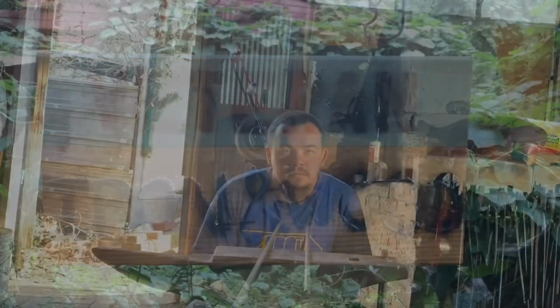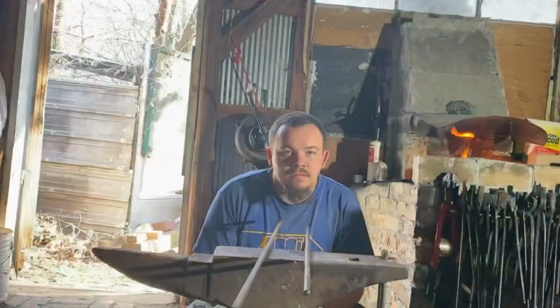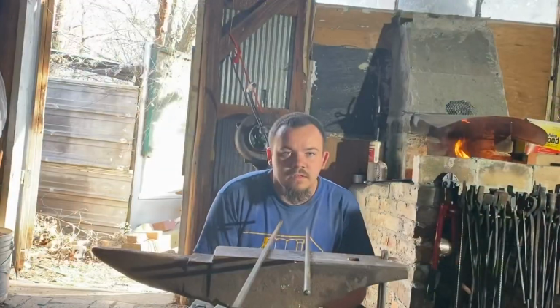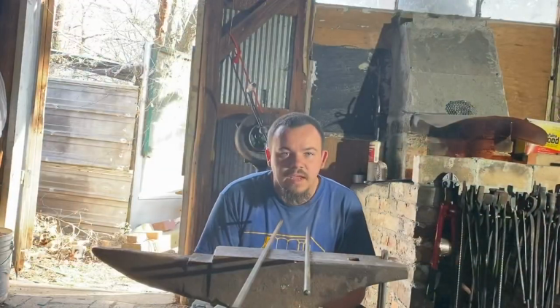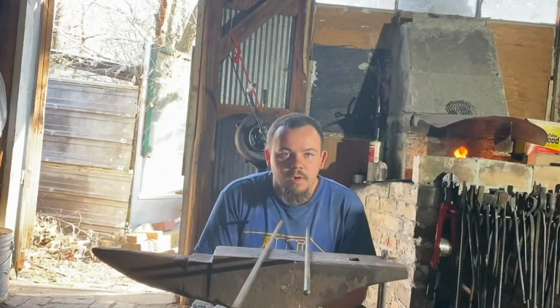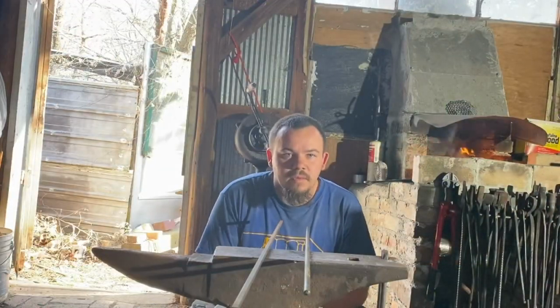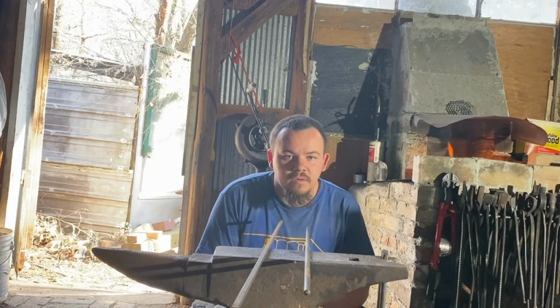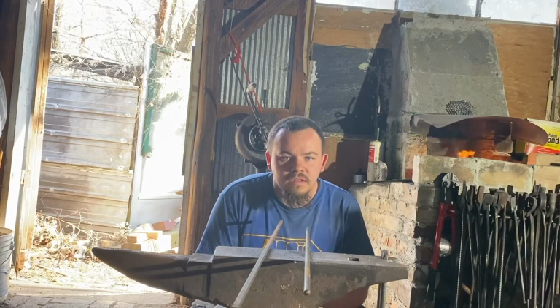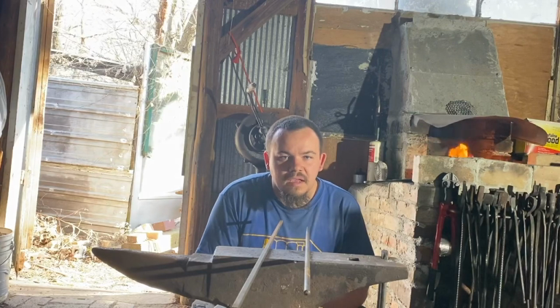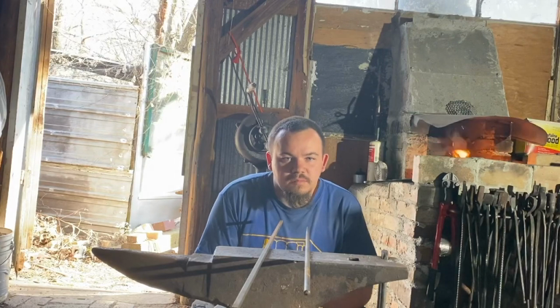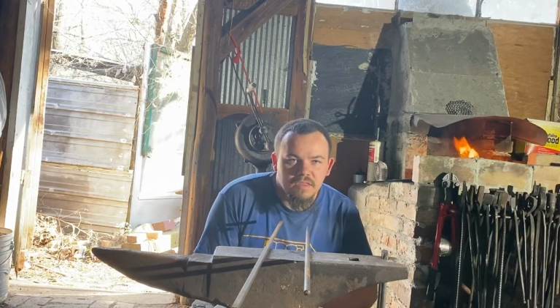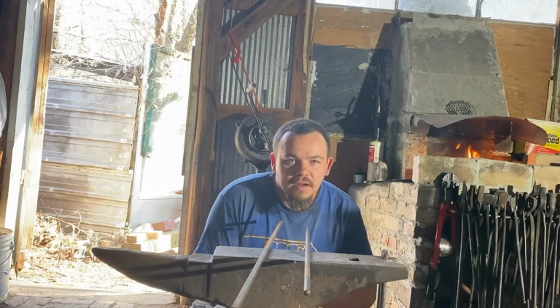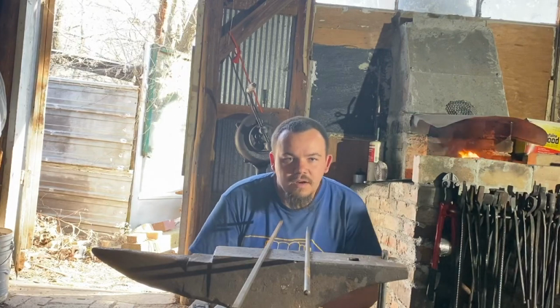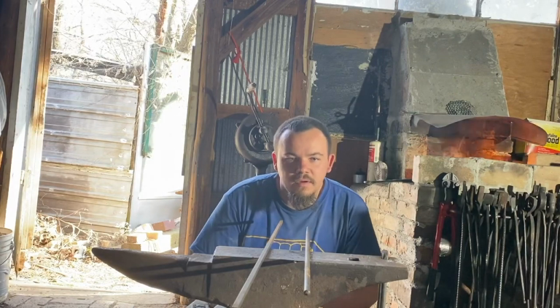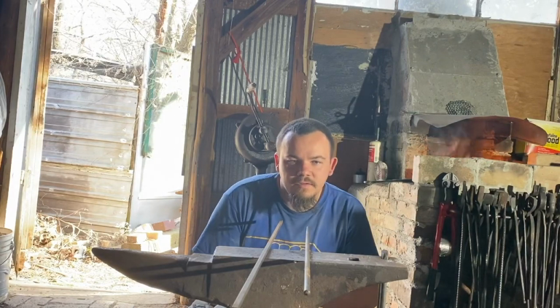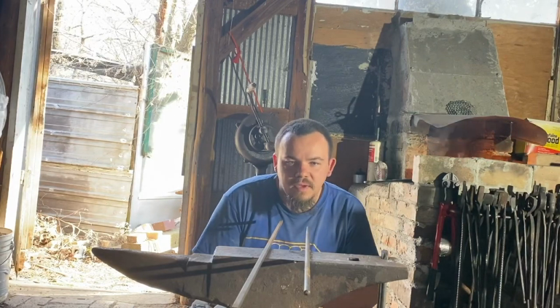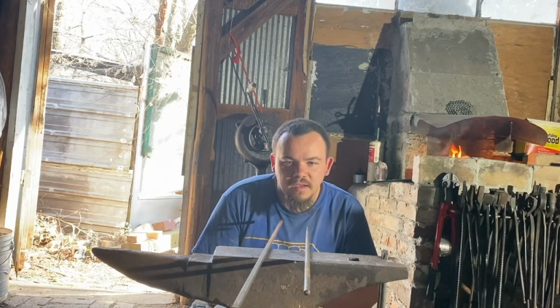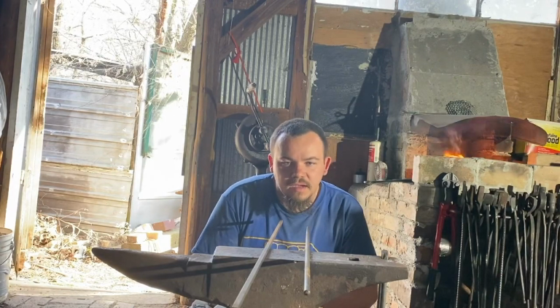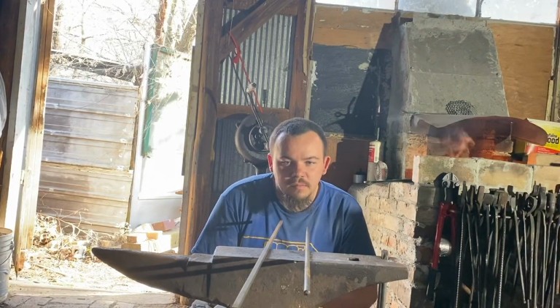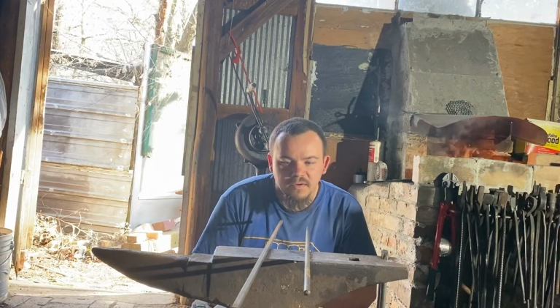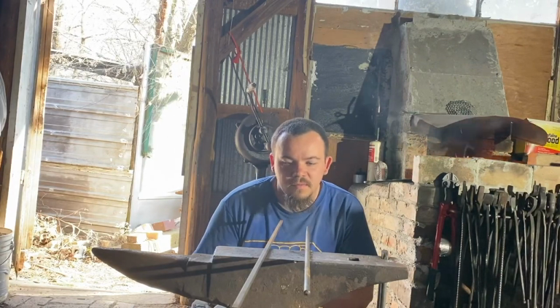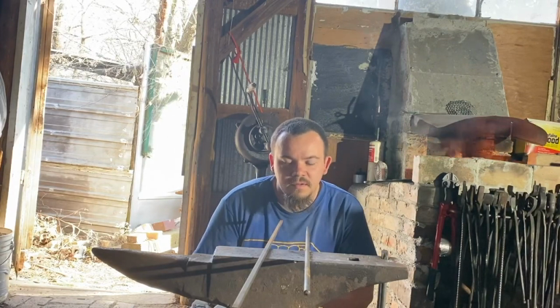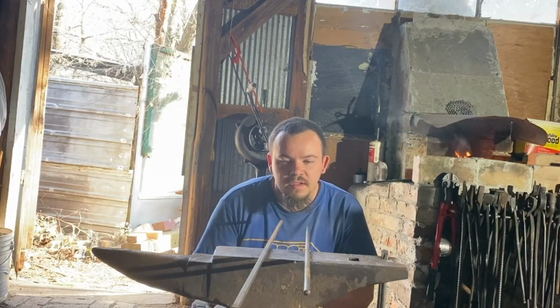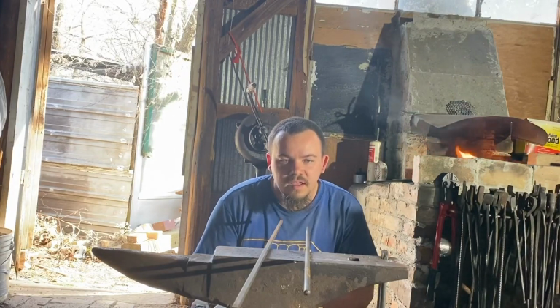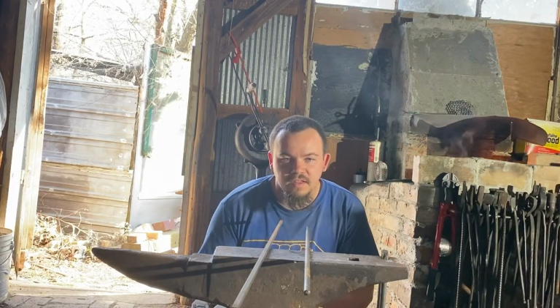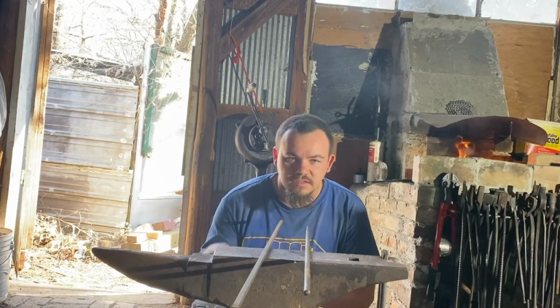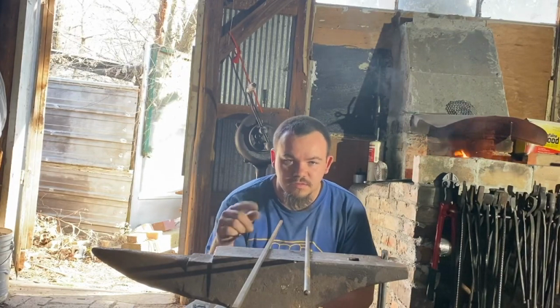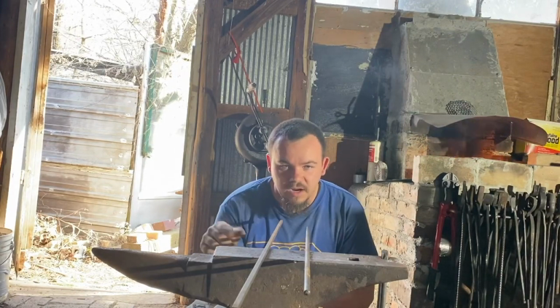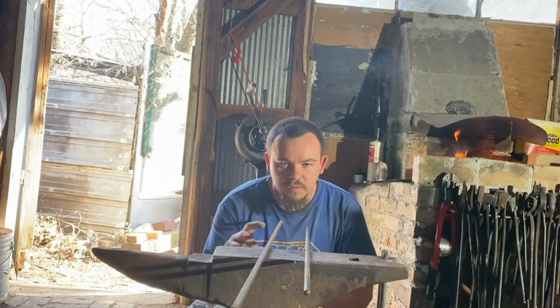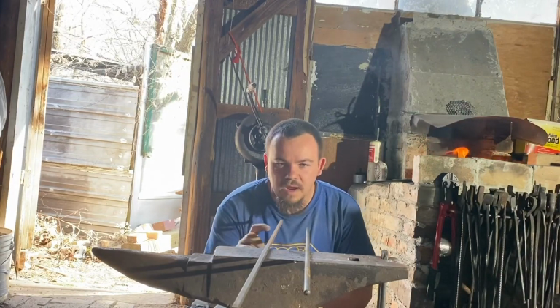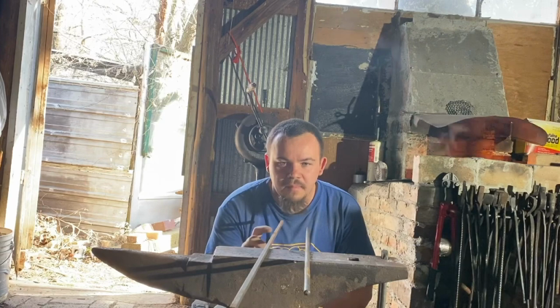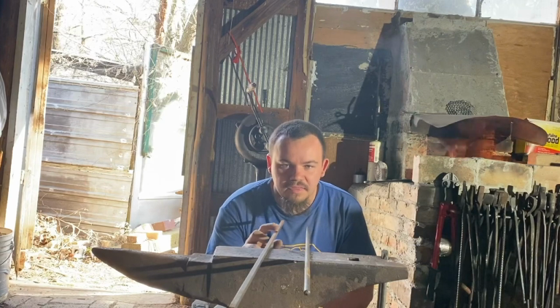Today we're going to be doing the last method I know of making a gun barrel, and that is the spiral wrap method.